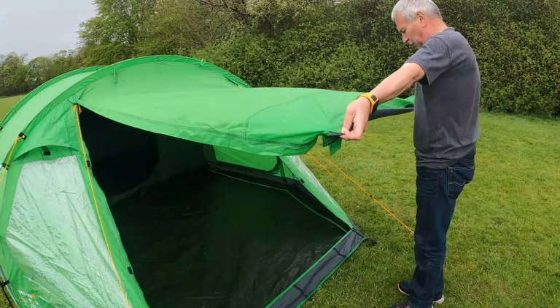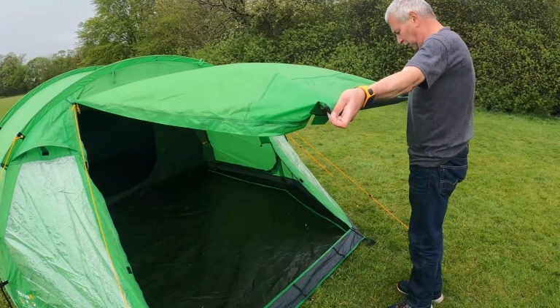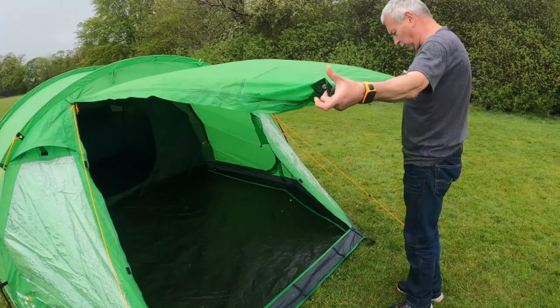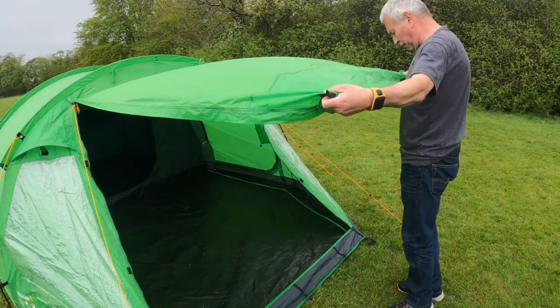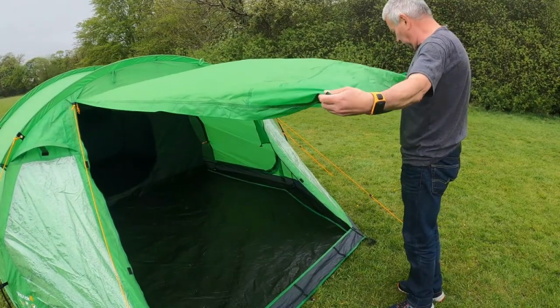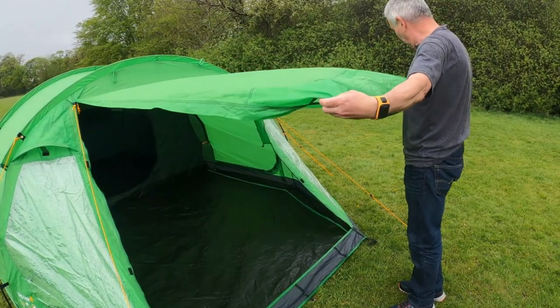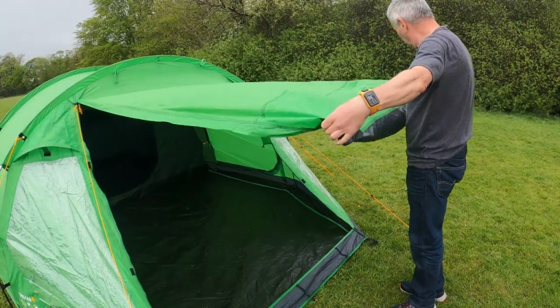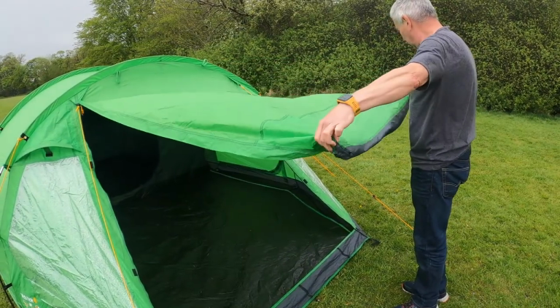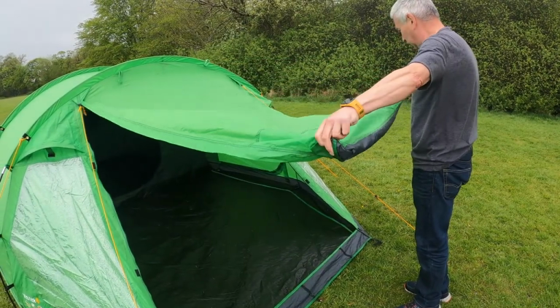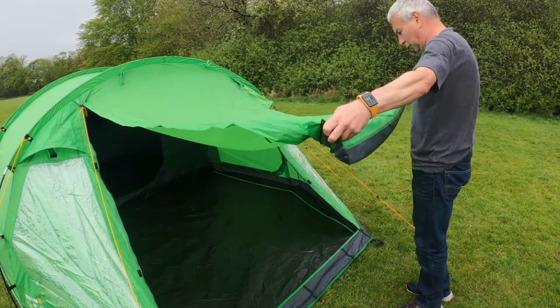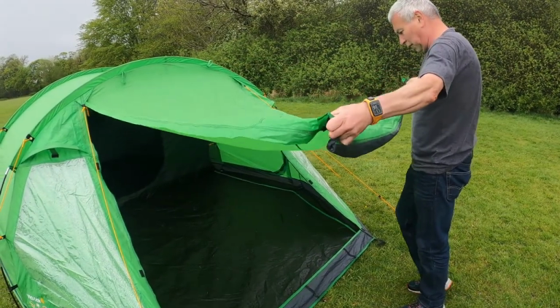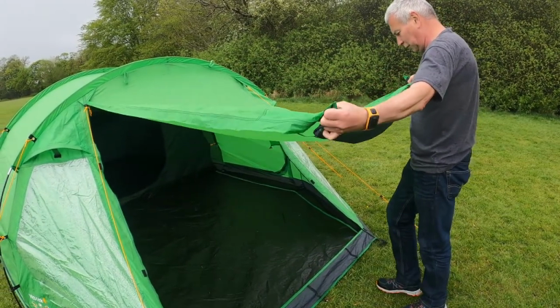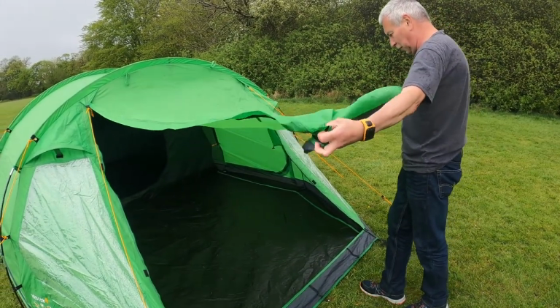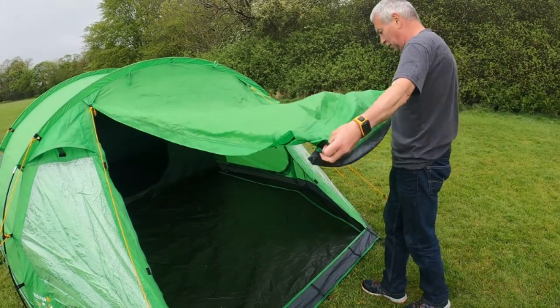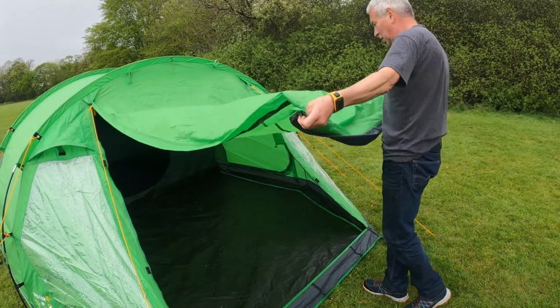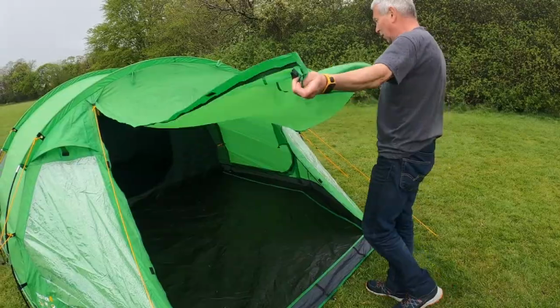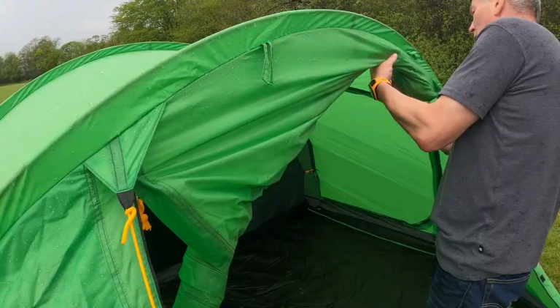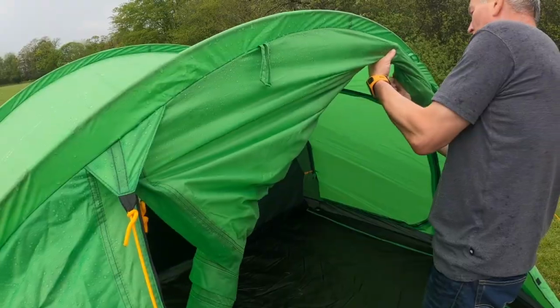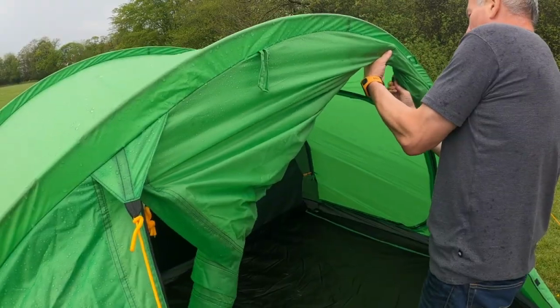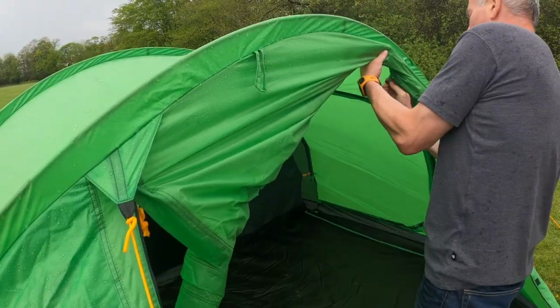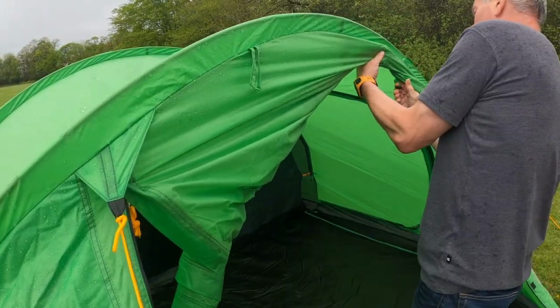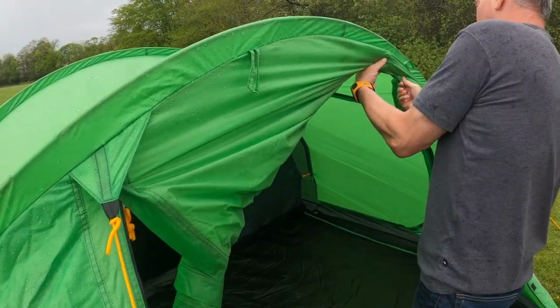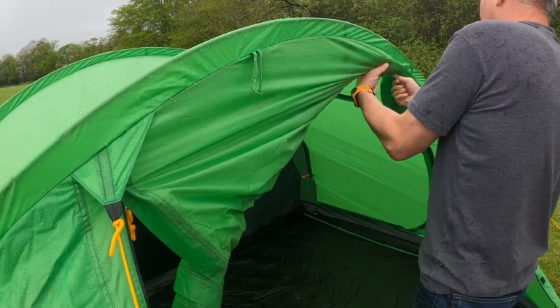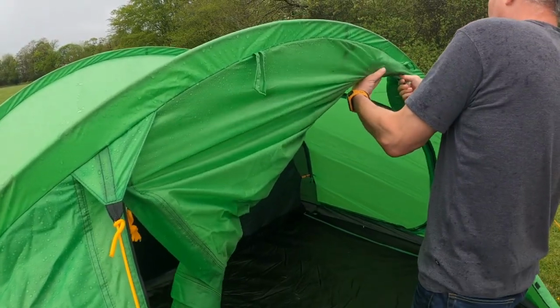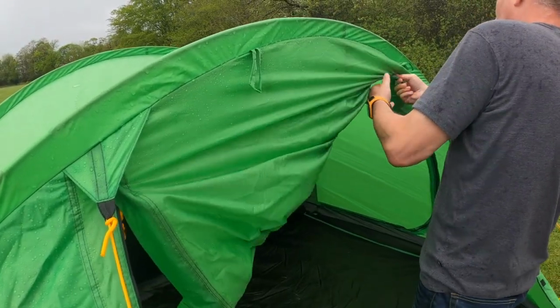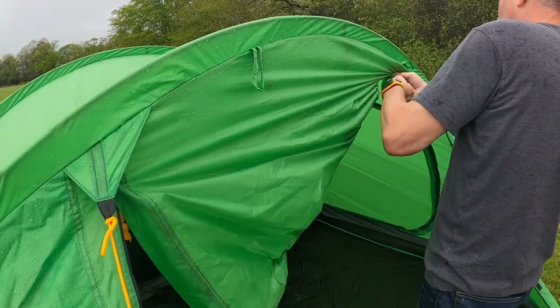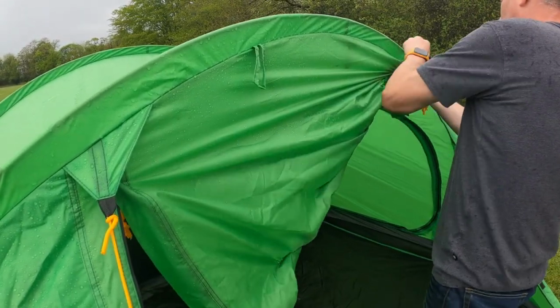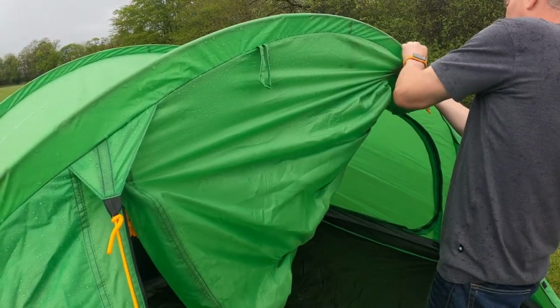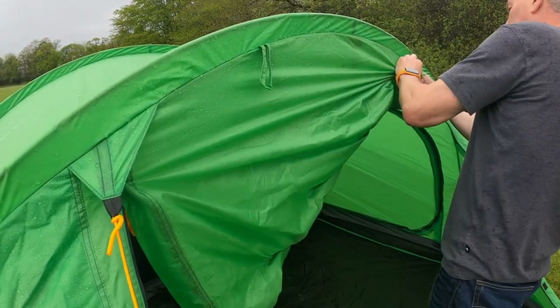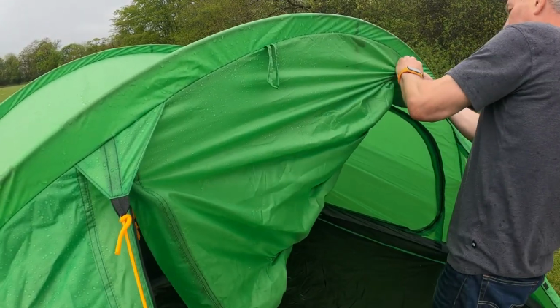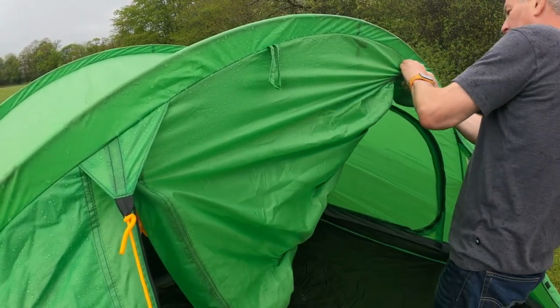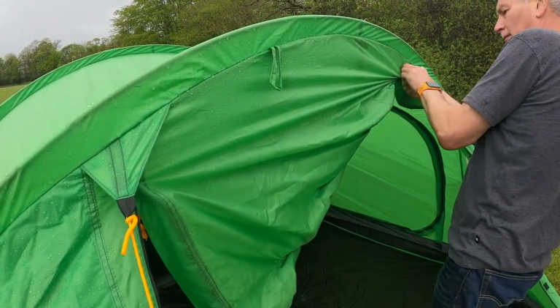This tent comes with front and side door access, and the doors can be rolled up and held together with toggles.